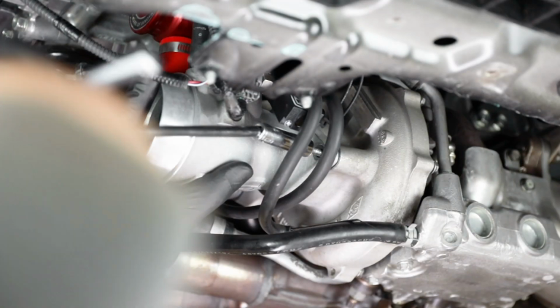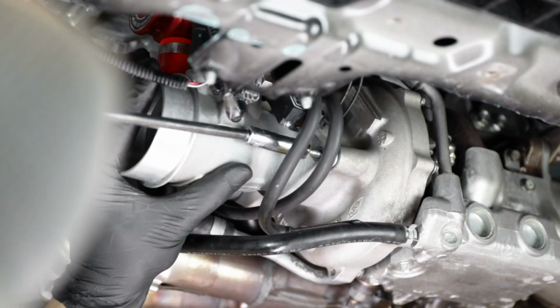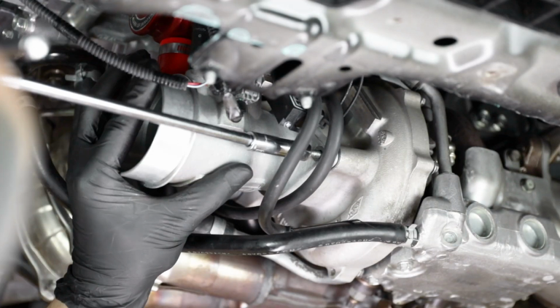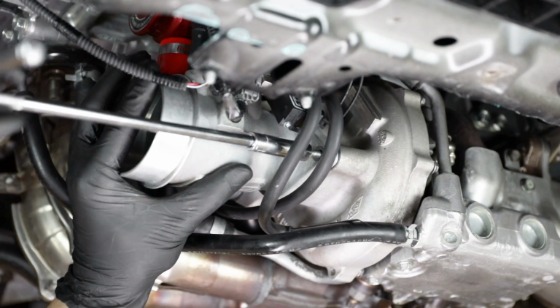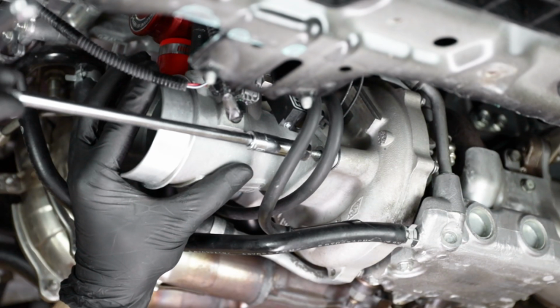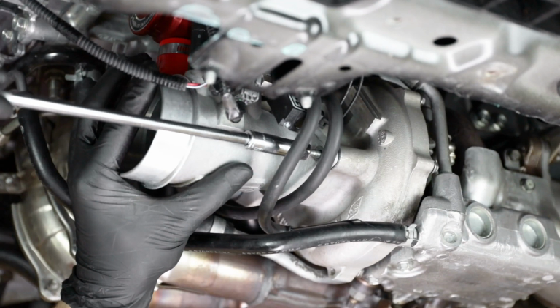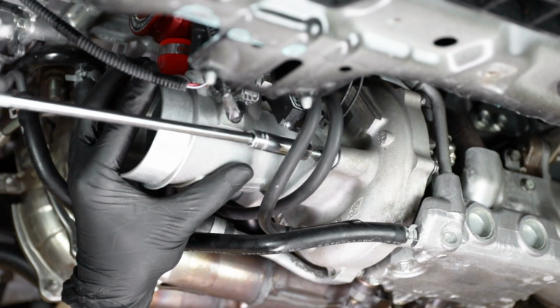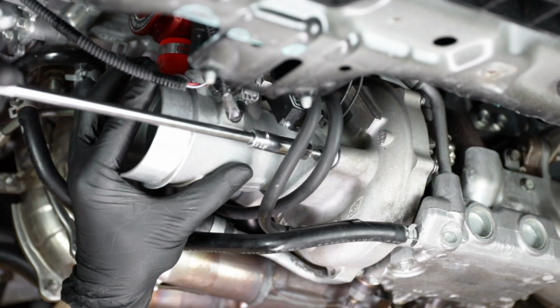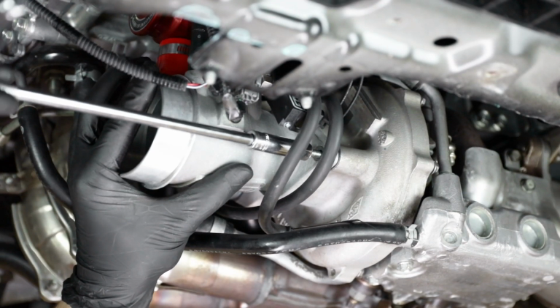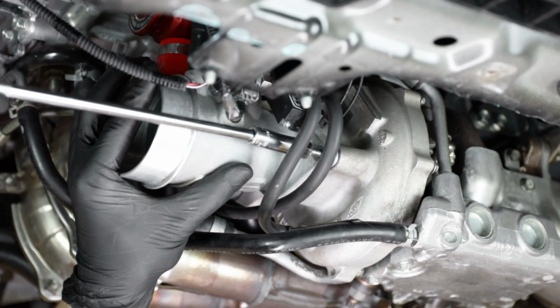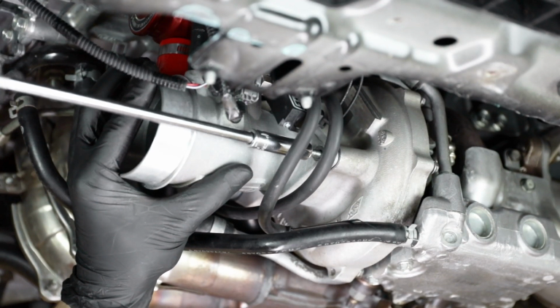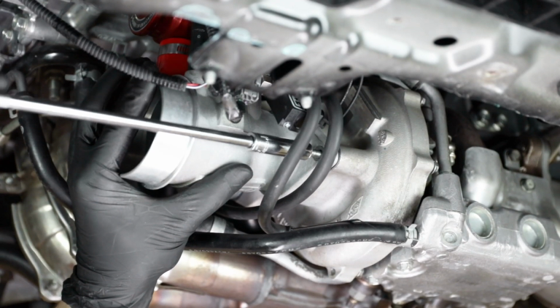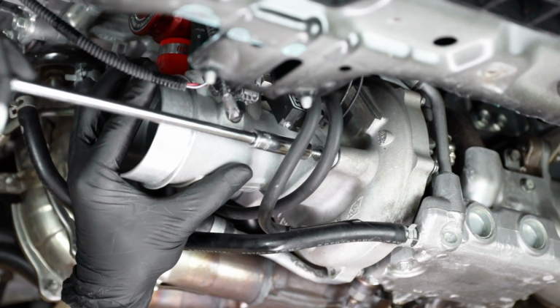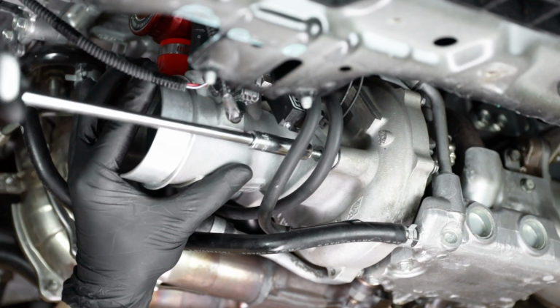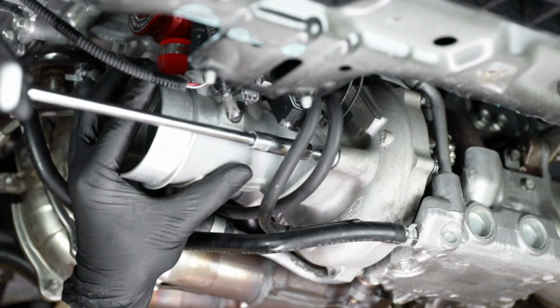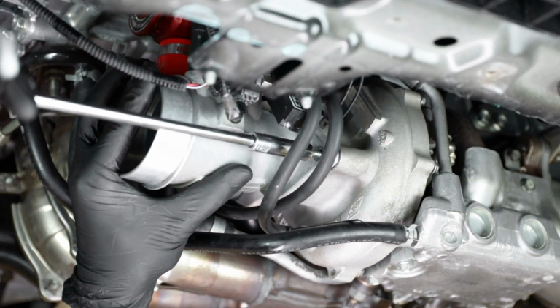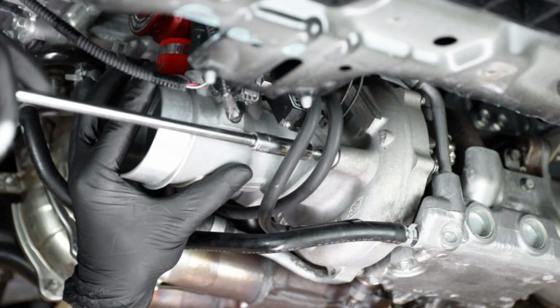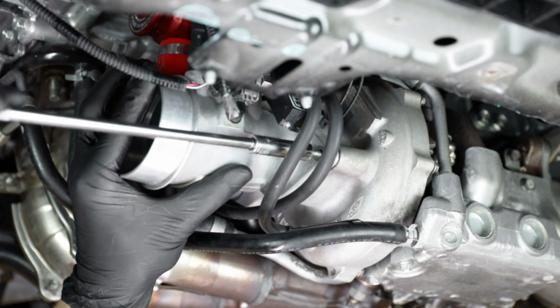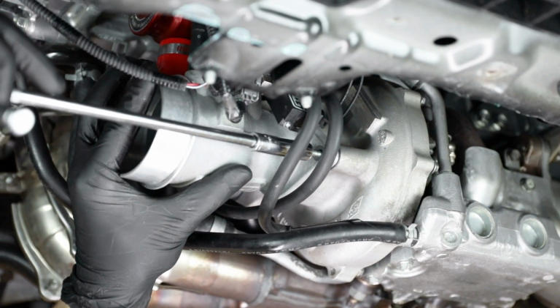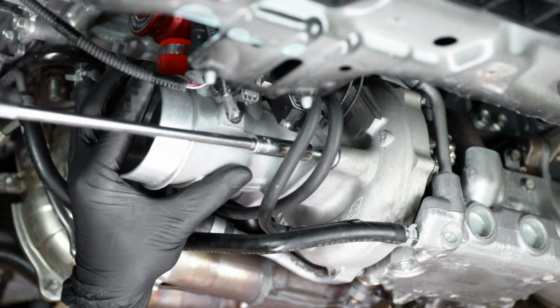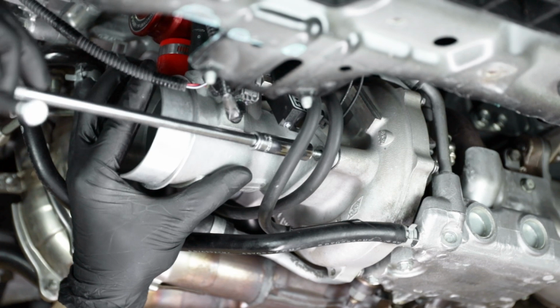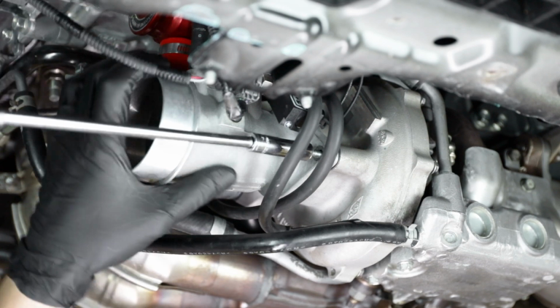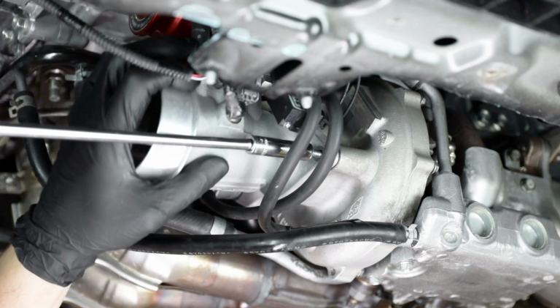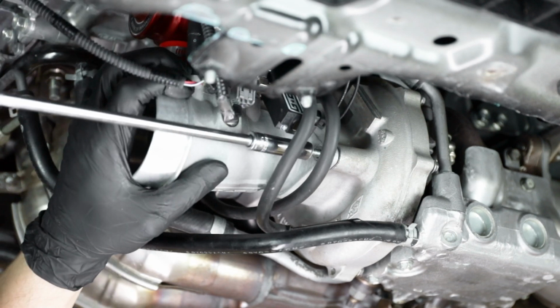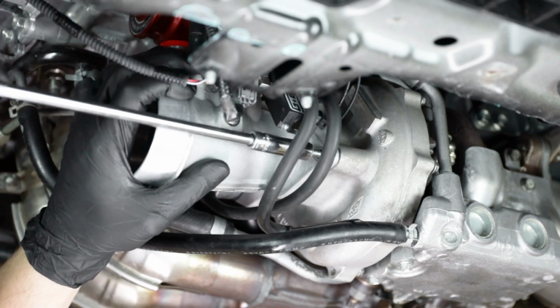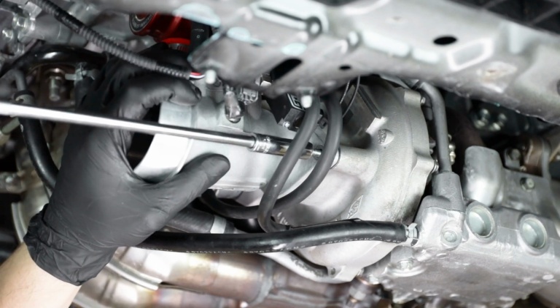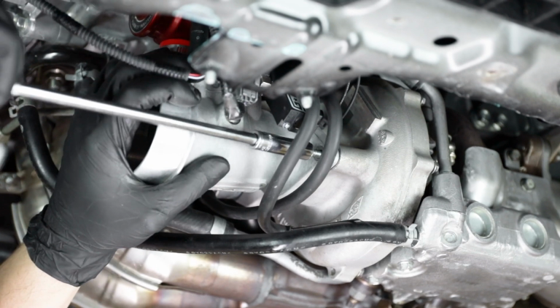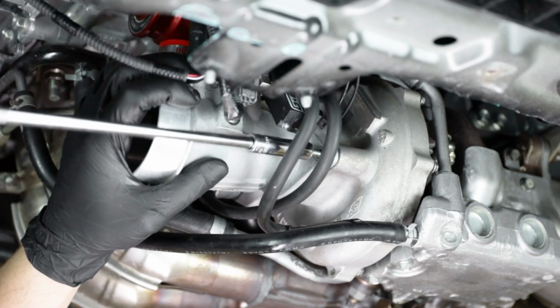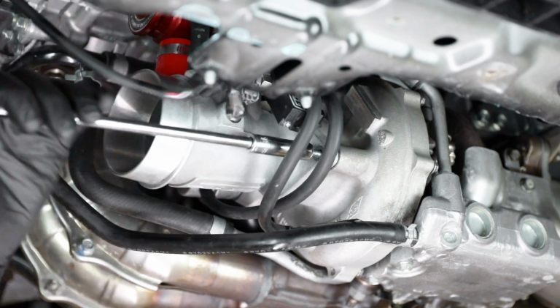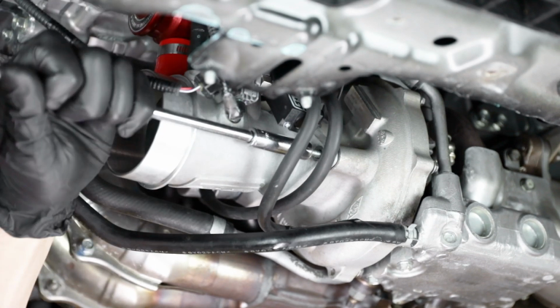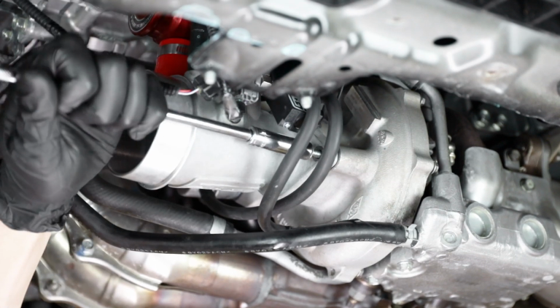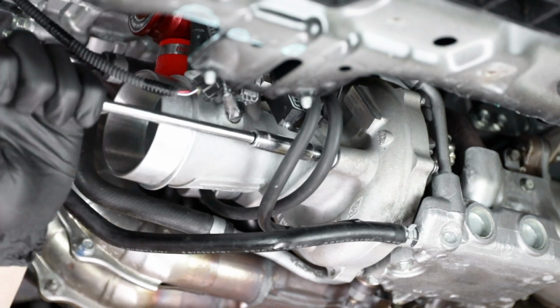Once the valve is secure in place, bolt the inlet back onto the turbo reusing the factory bolts that you removed earlier.